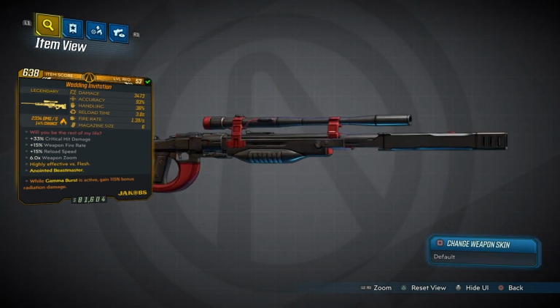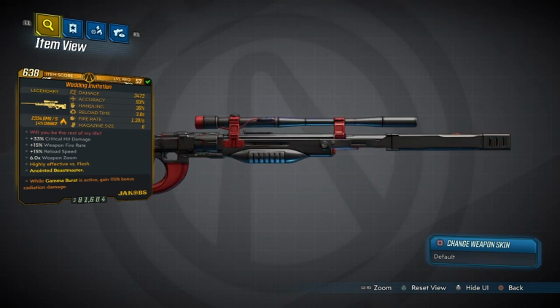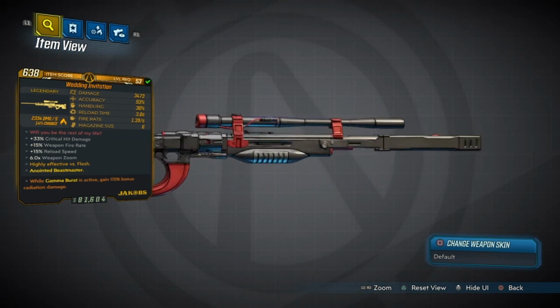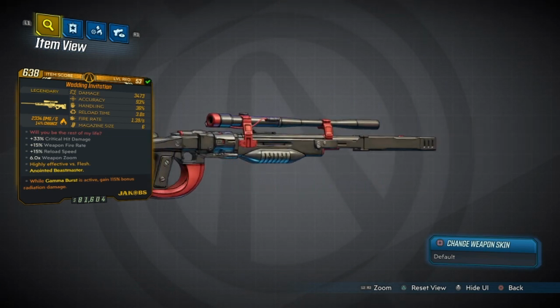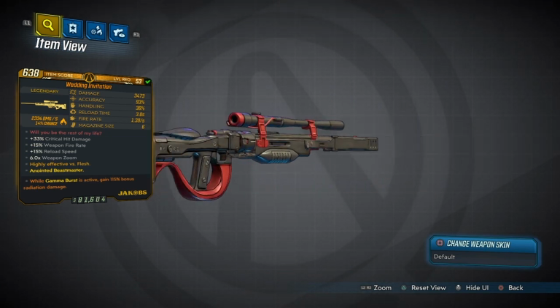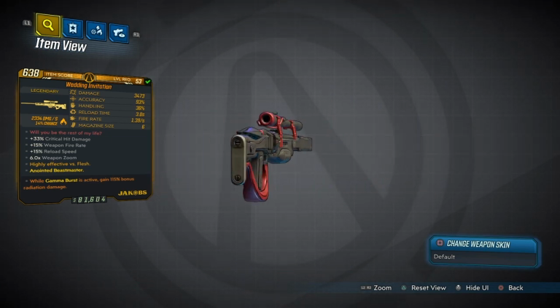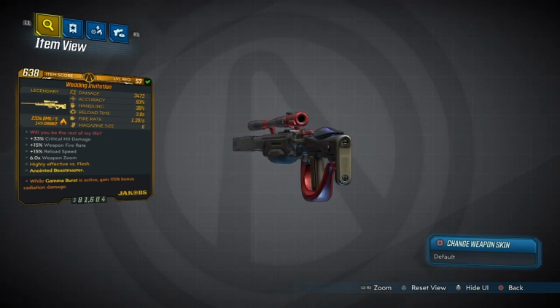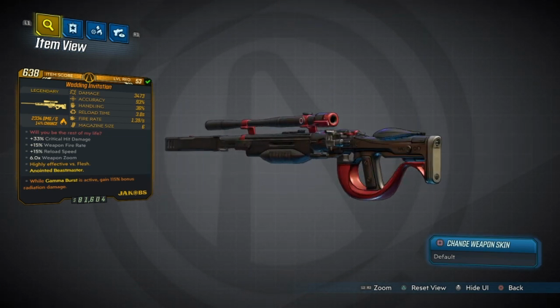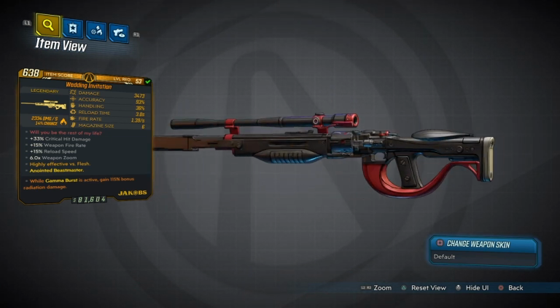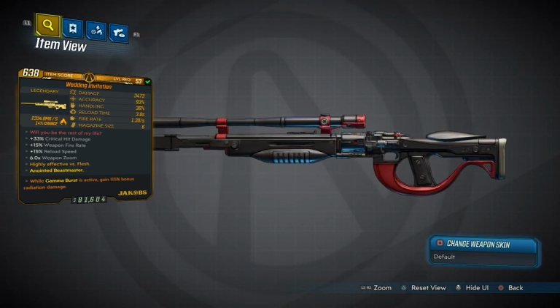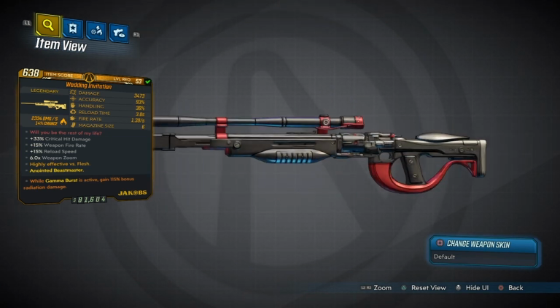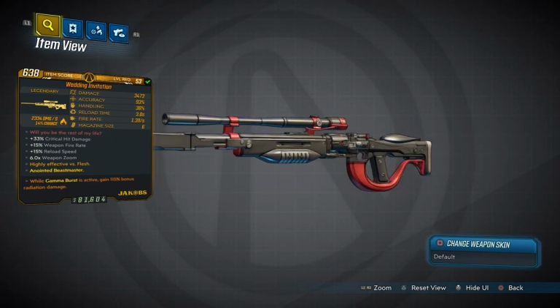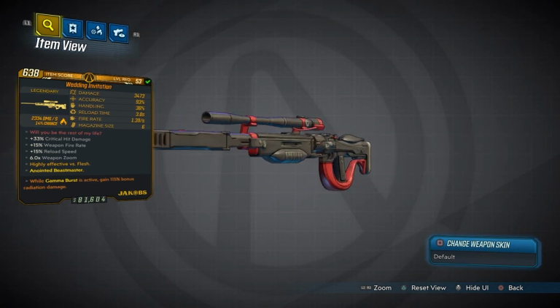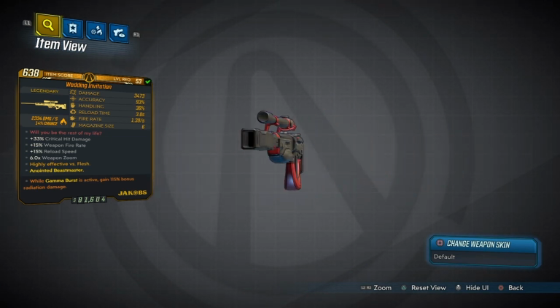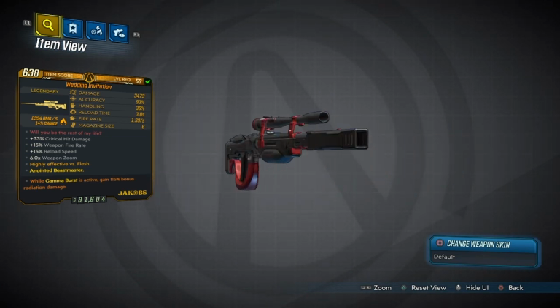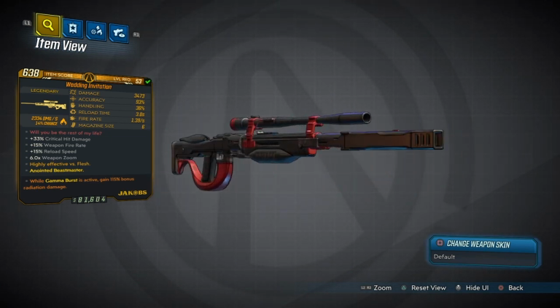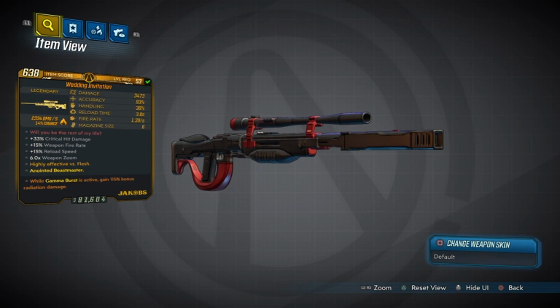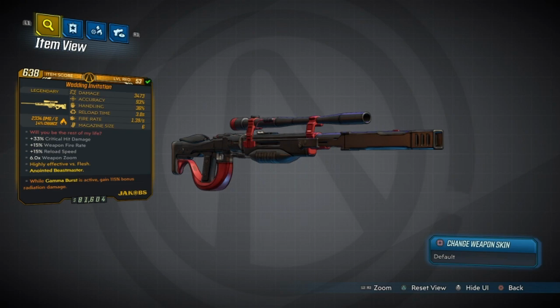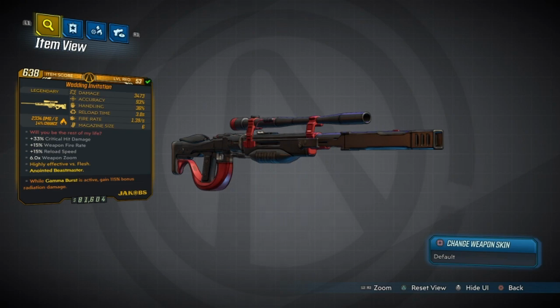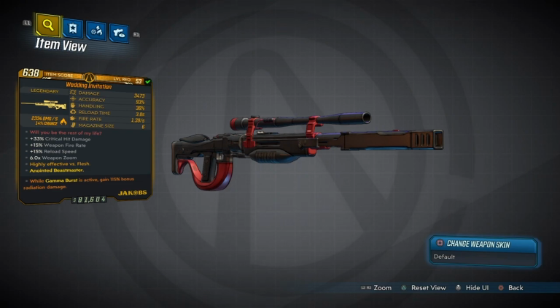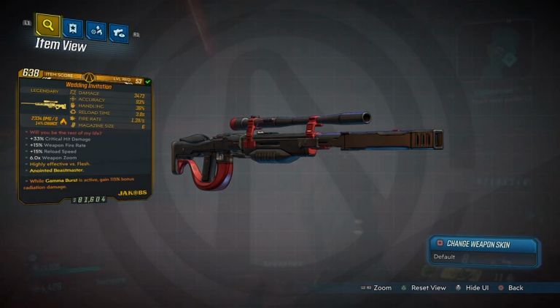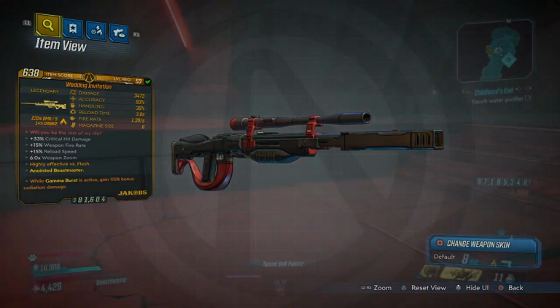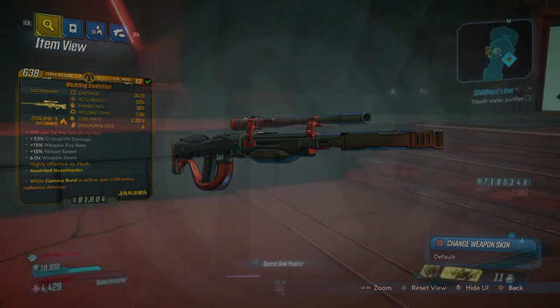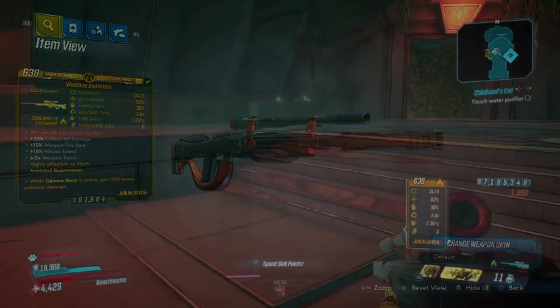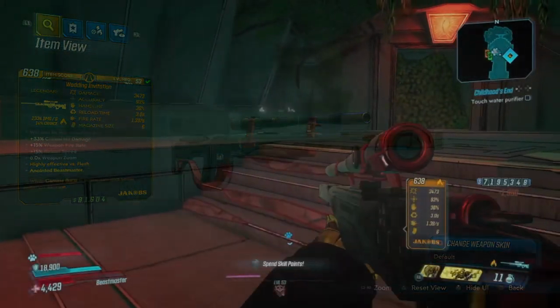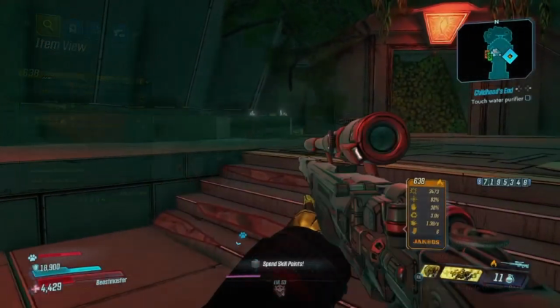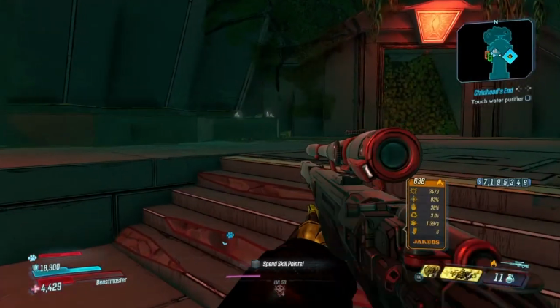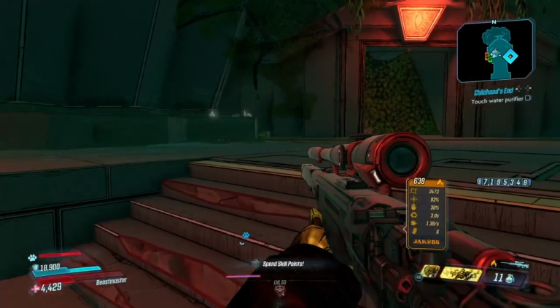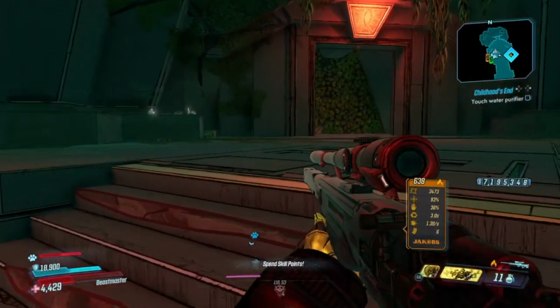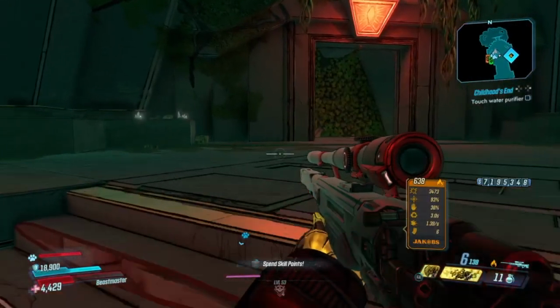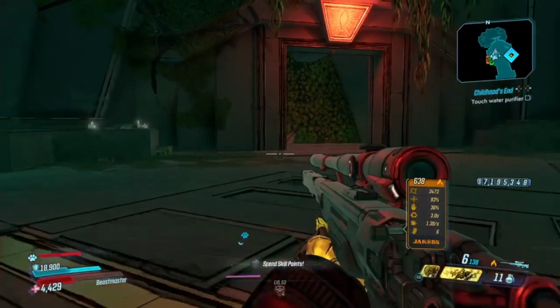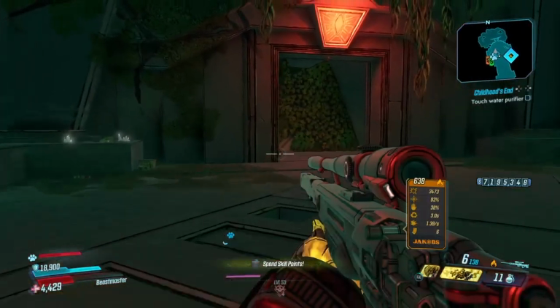It's effective against flesh, and when gamma burst is active you get 115% bonus radiation damage.